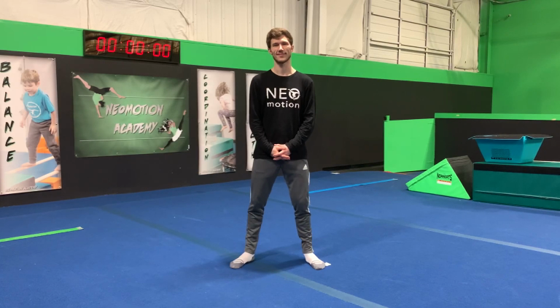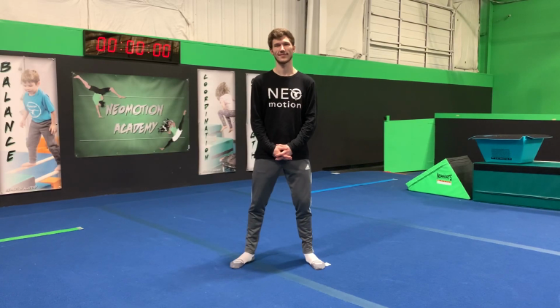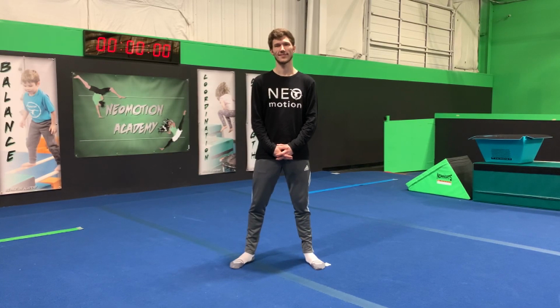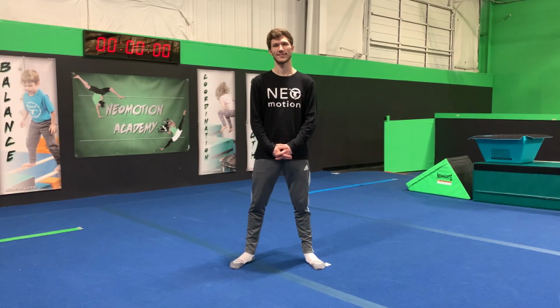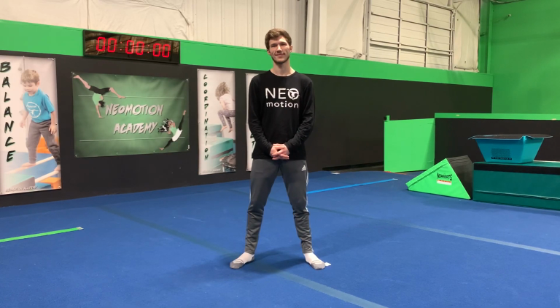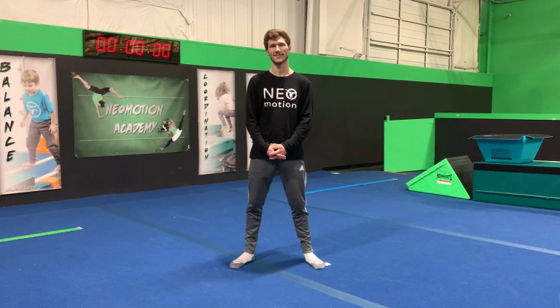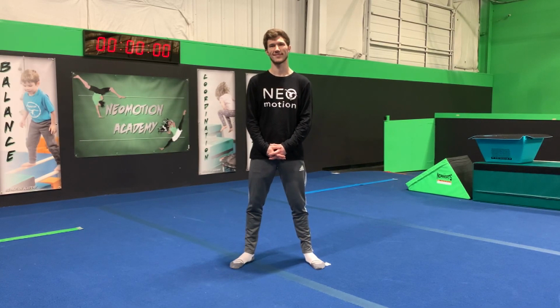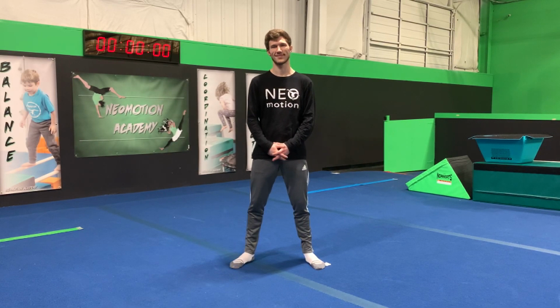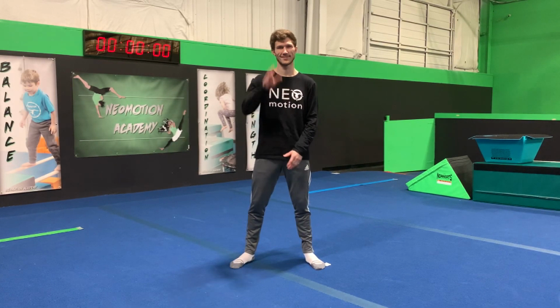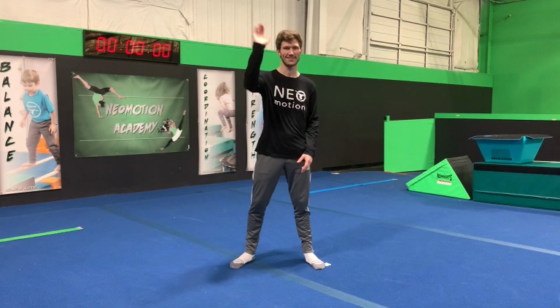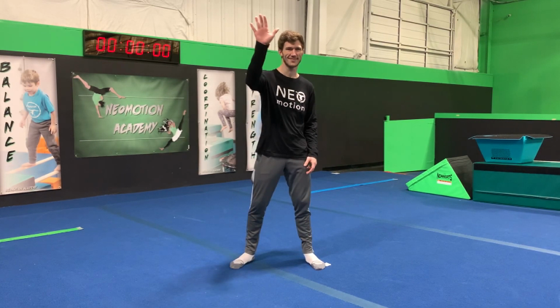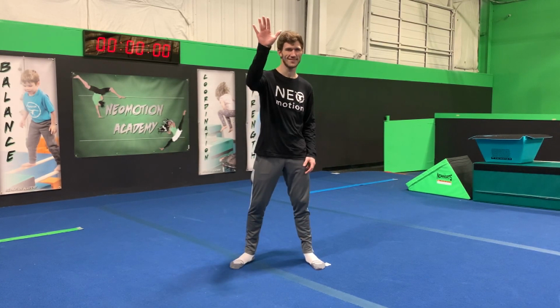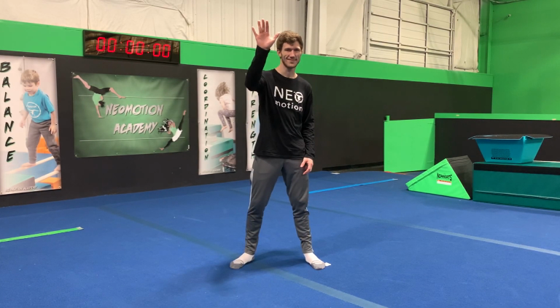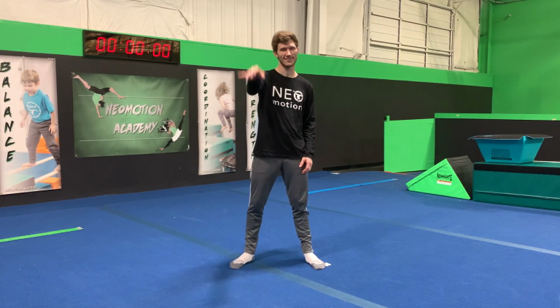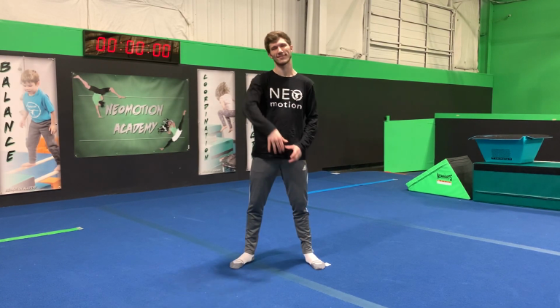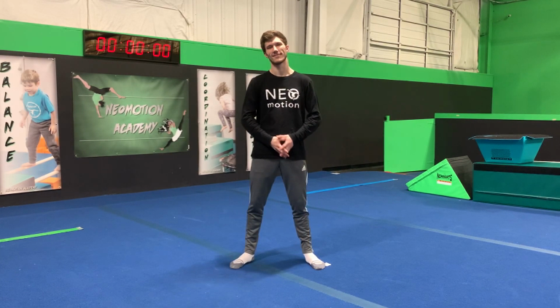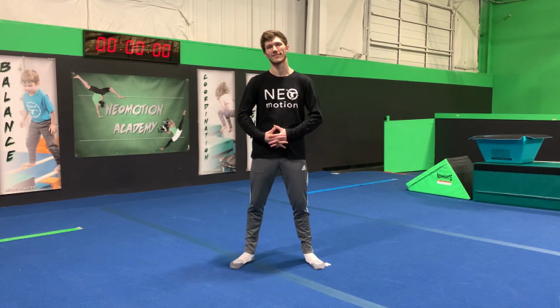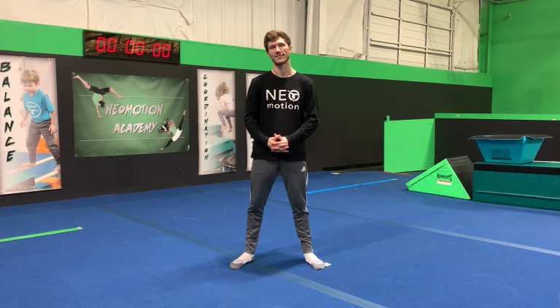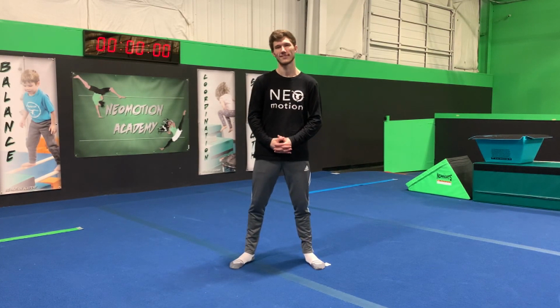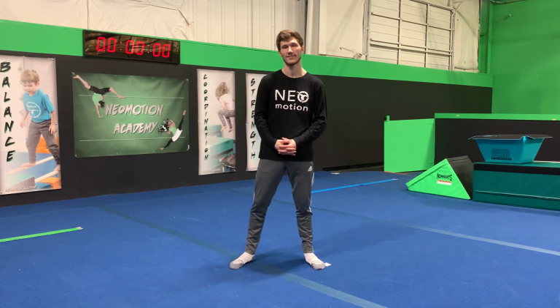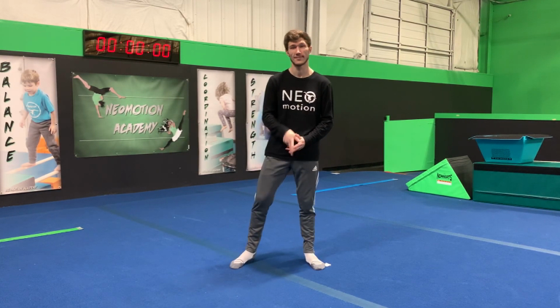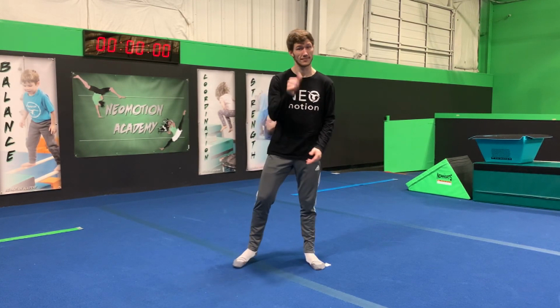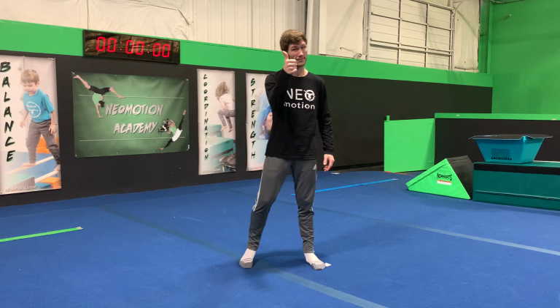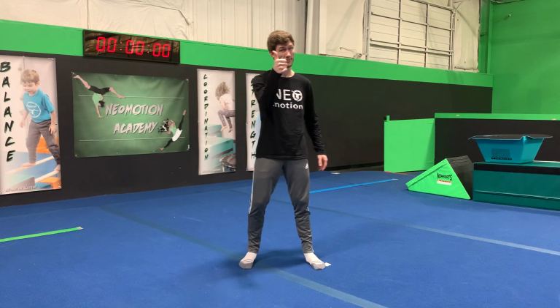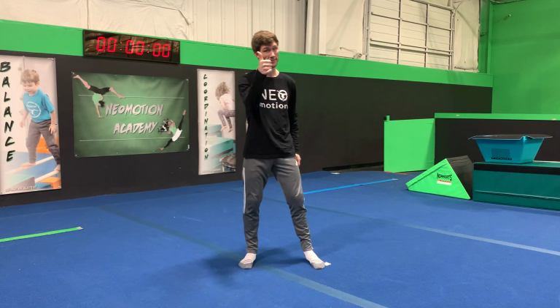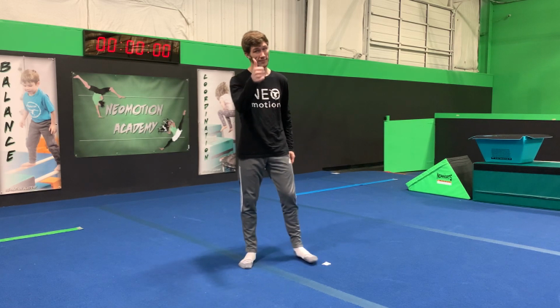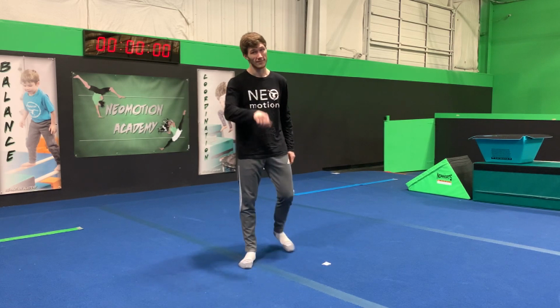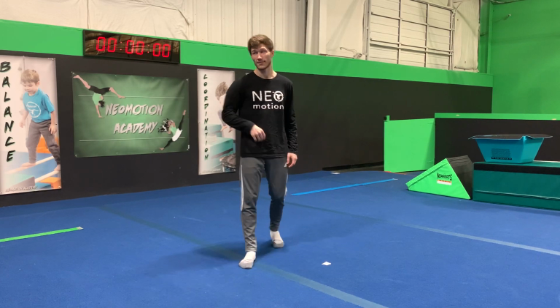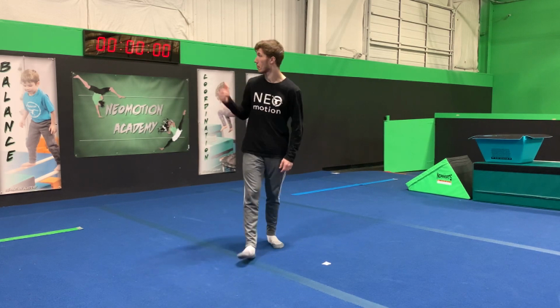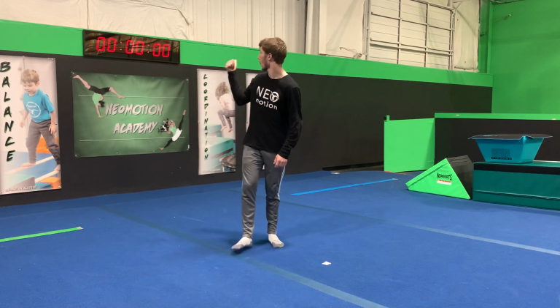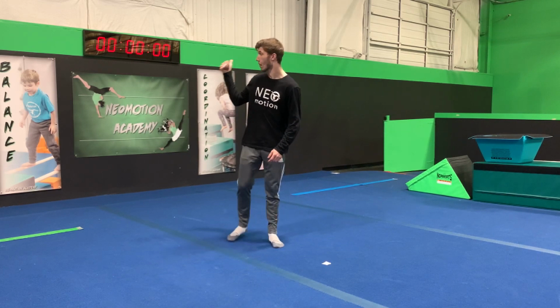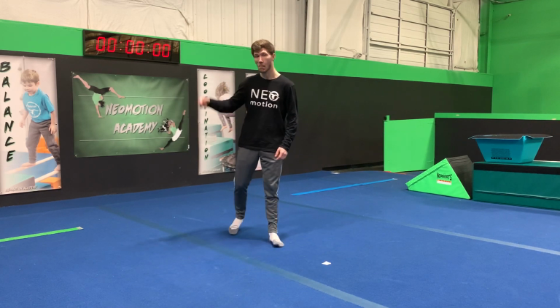Hey guys, Coach Tom here from Neomotion. Today we're going to learn the front roll in two minutes or less. Here we go.